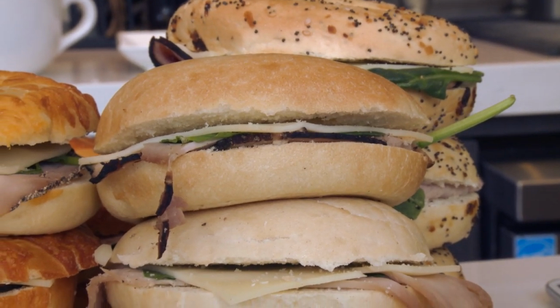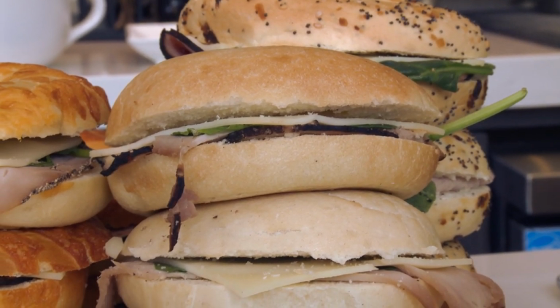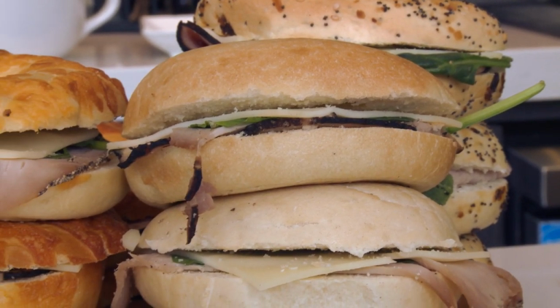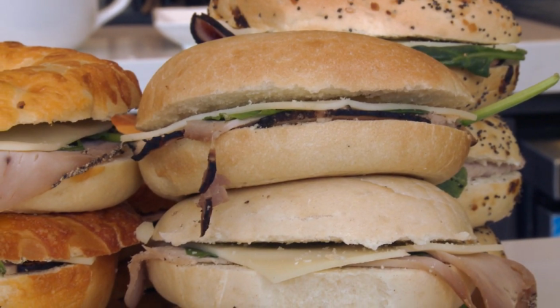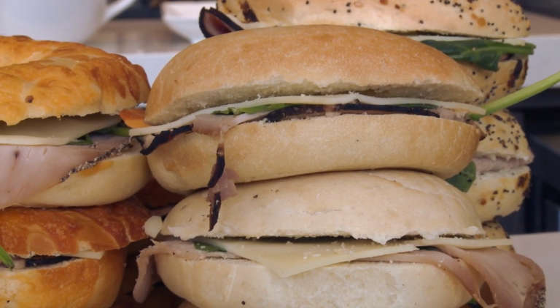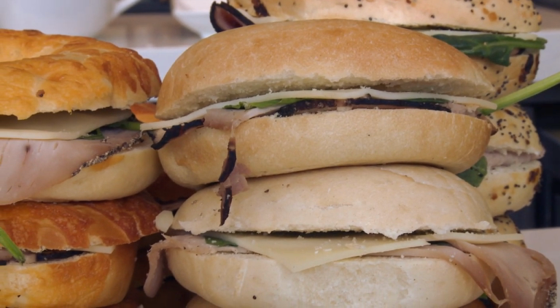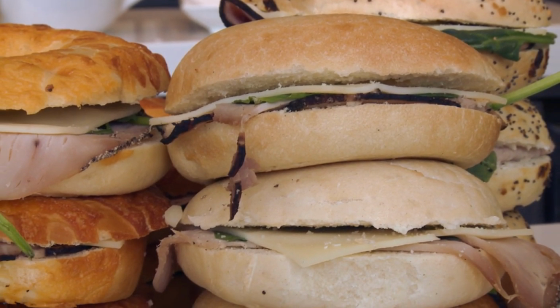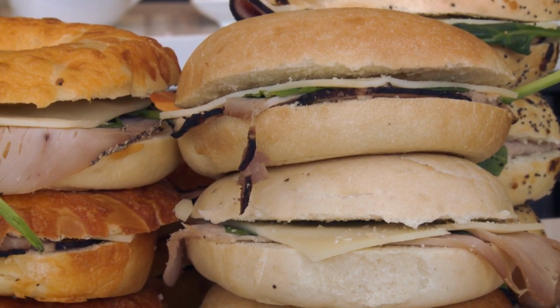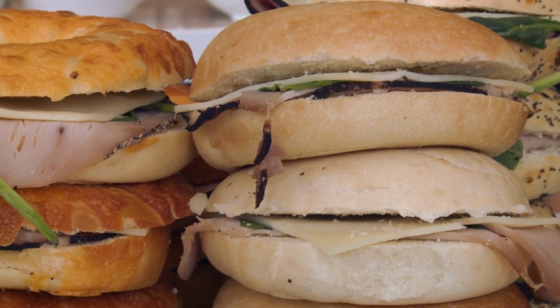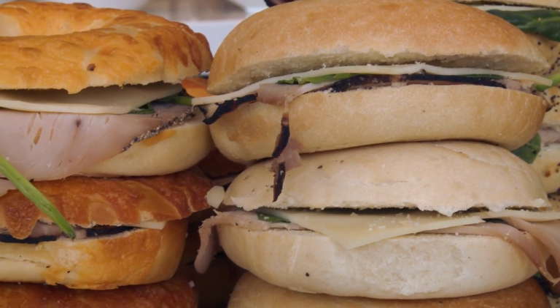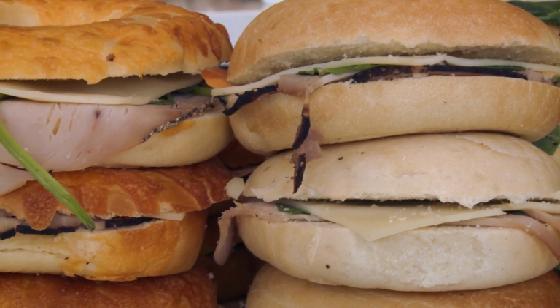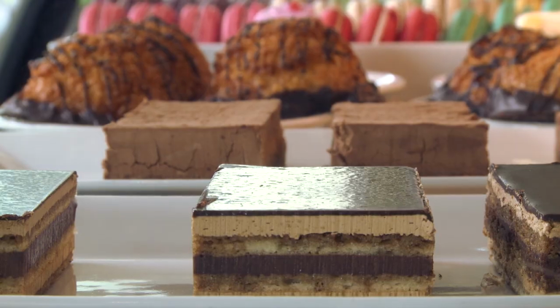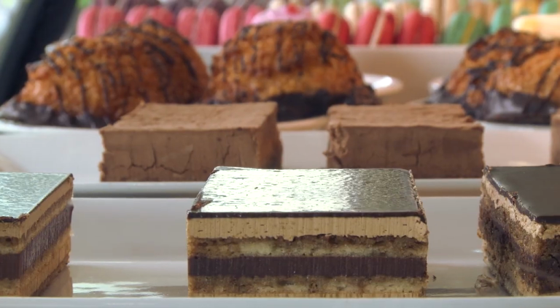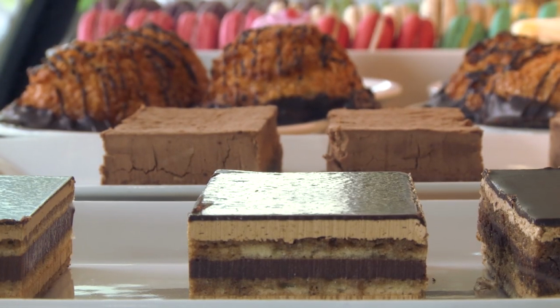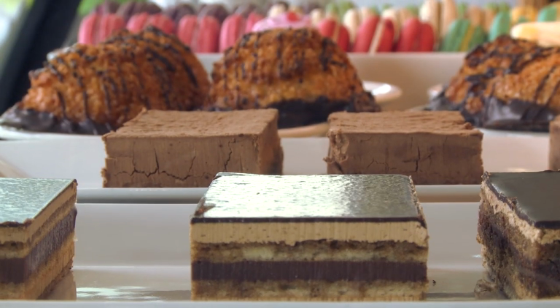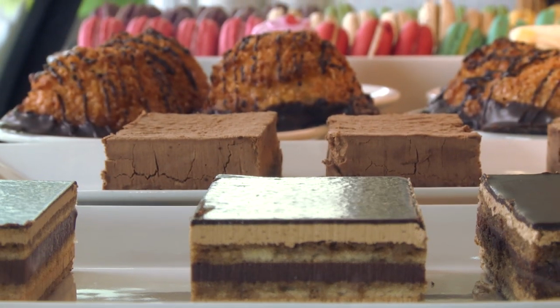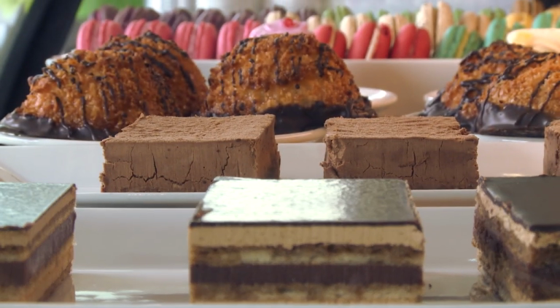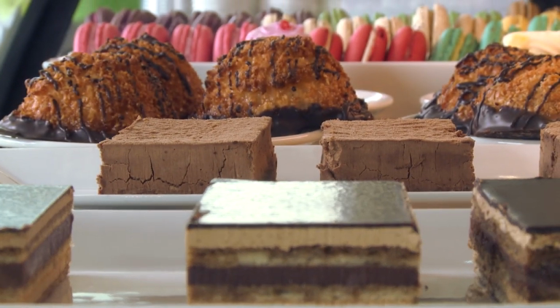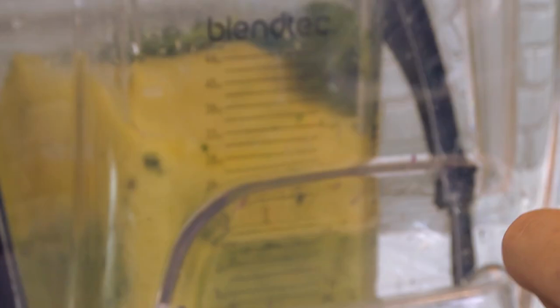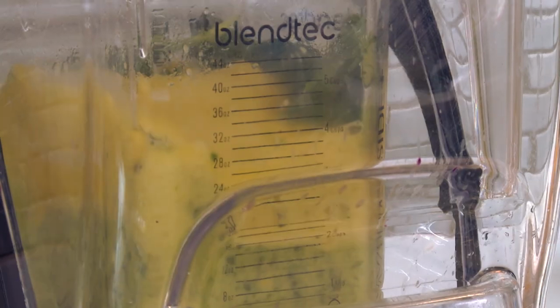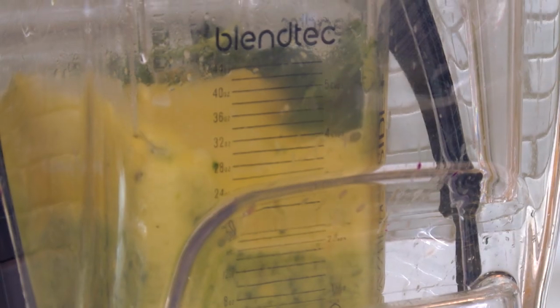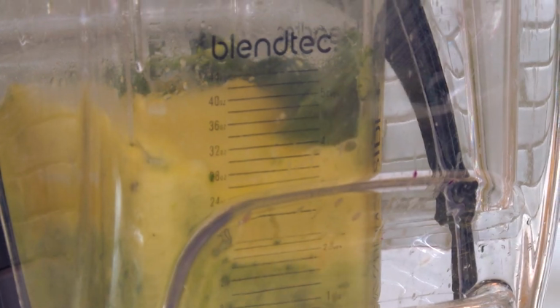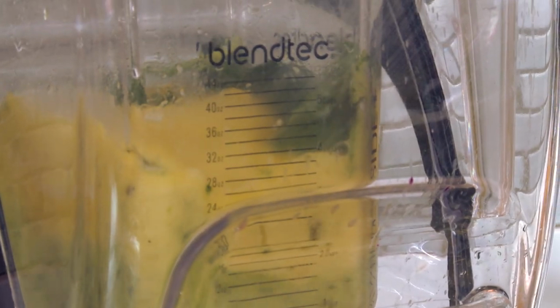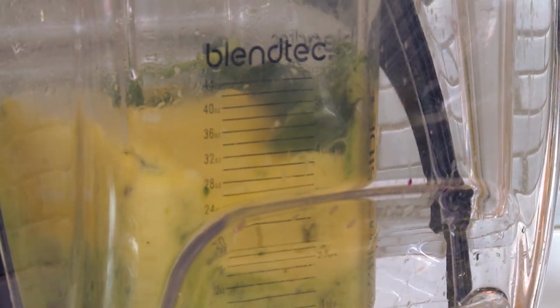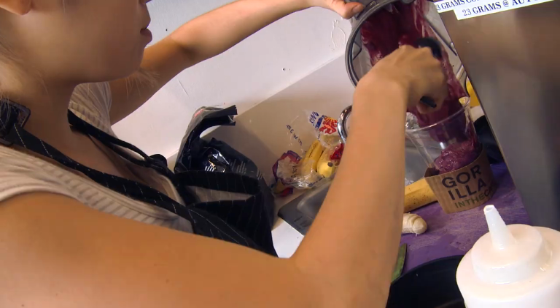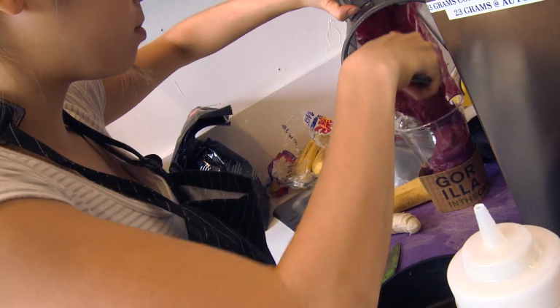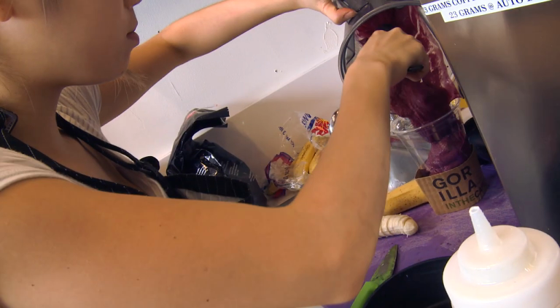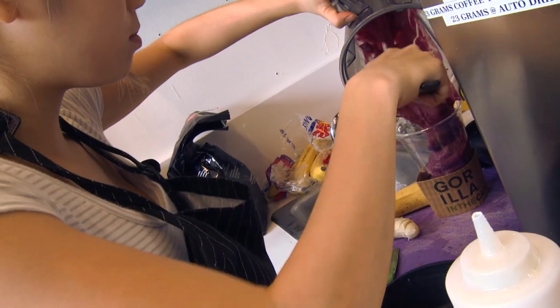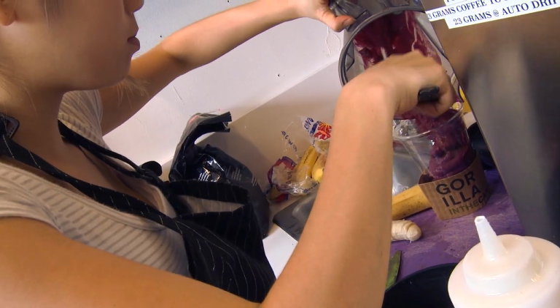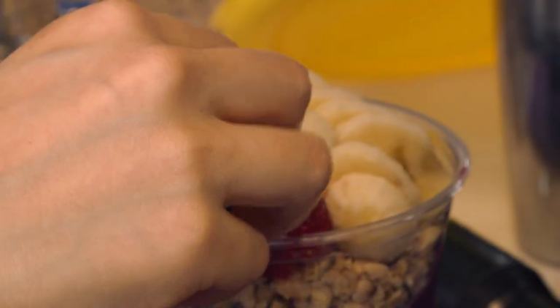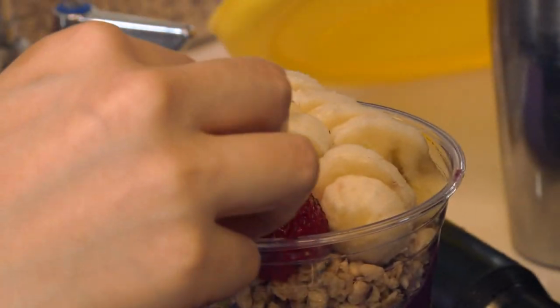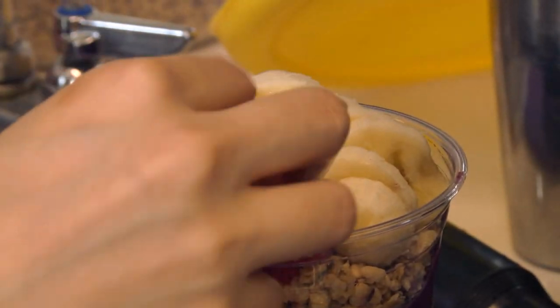Apart from the coffee, we also serve sandwiches that we prepare every day. We also have pastries, smoothies, and acai and pitaya bowls.